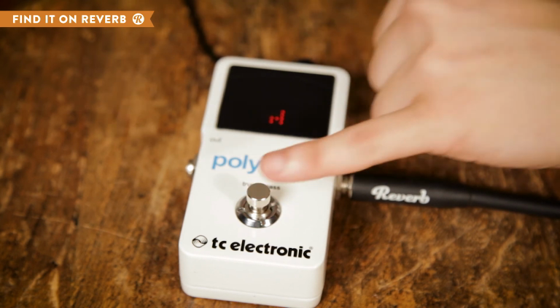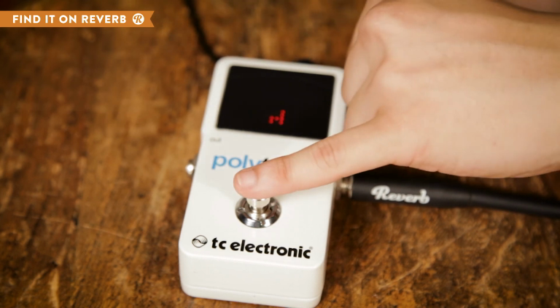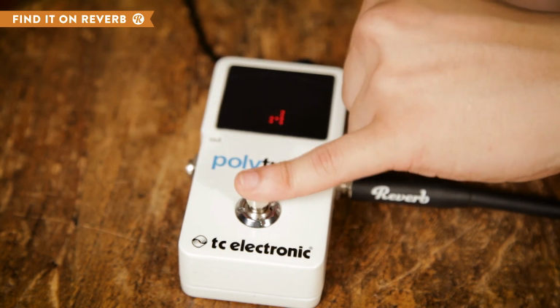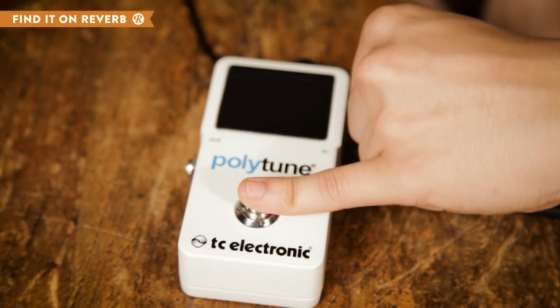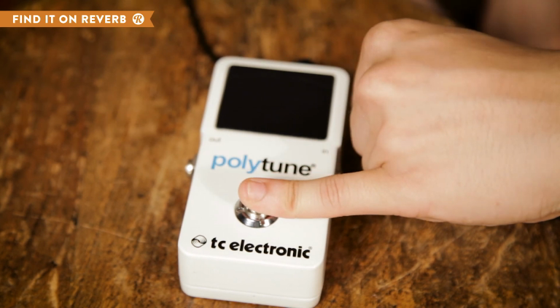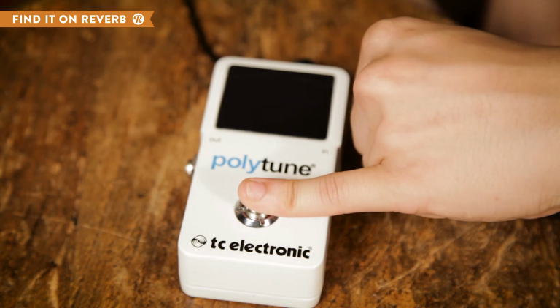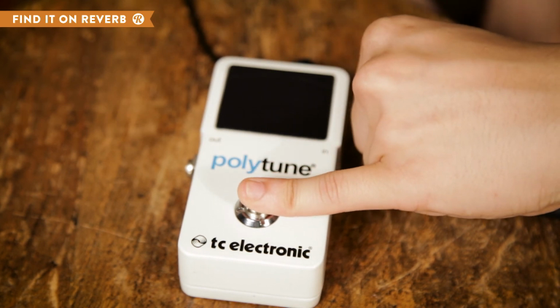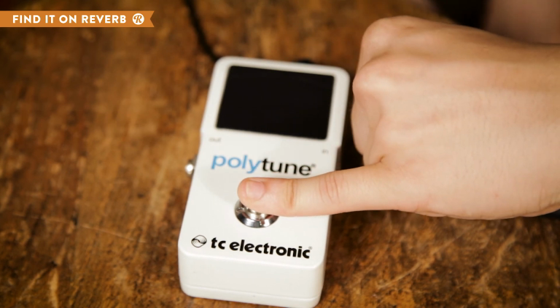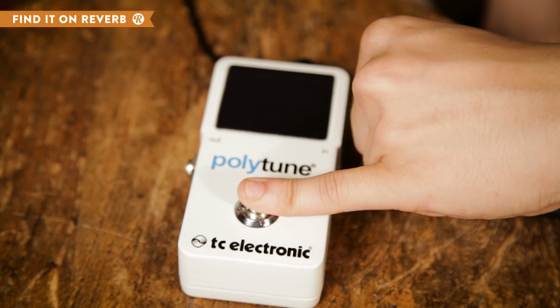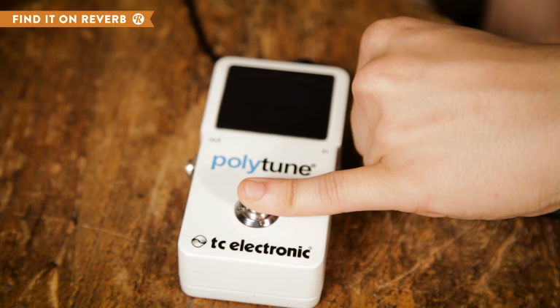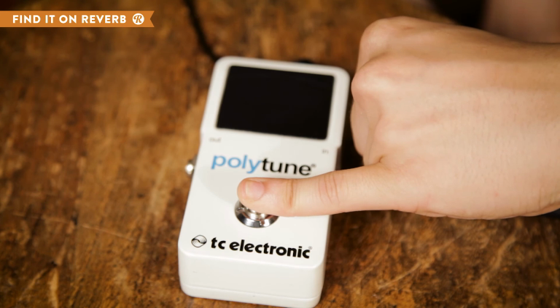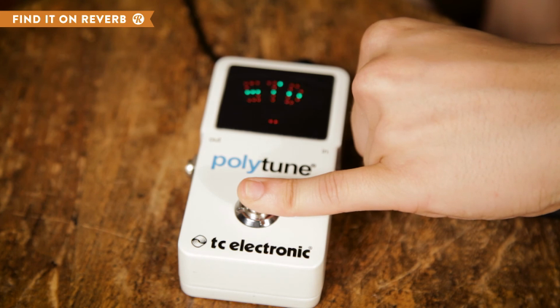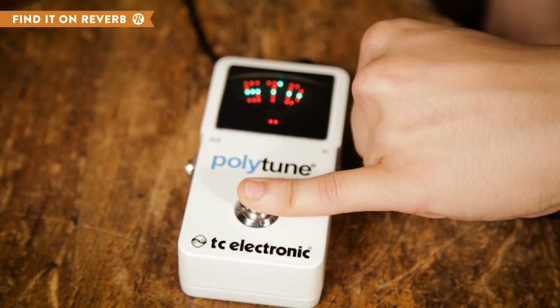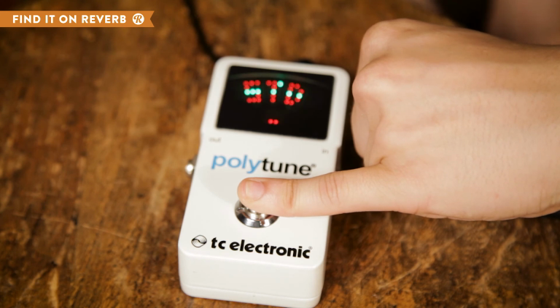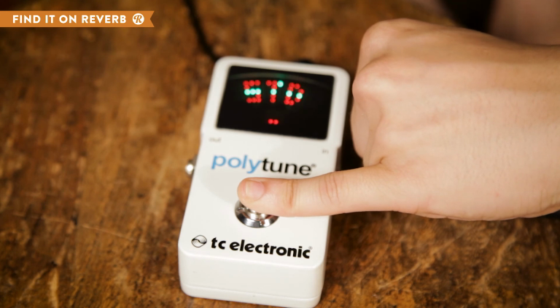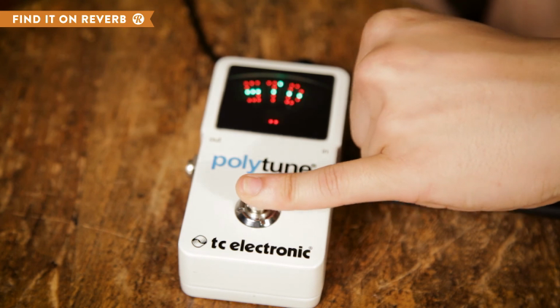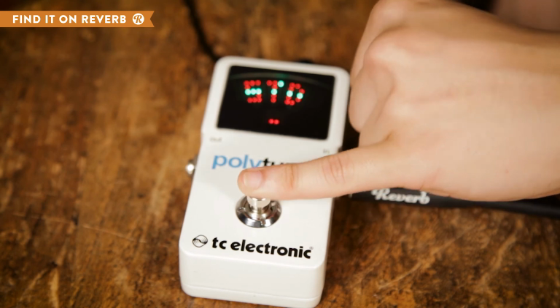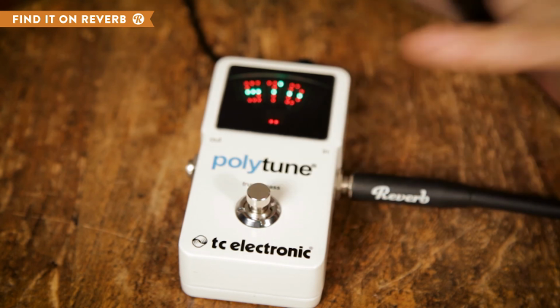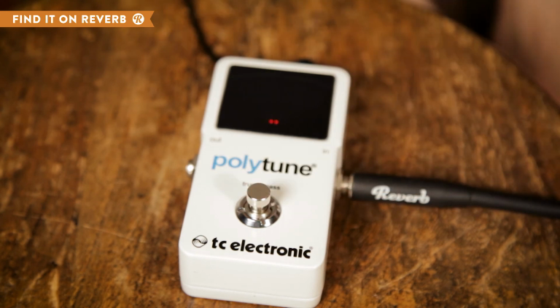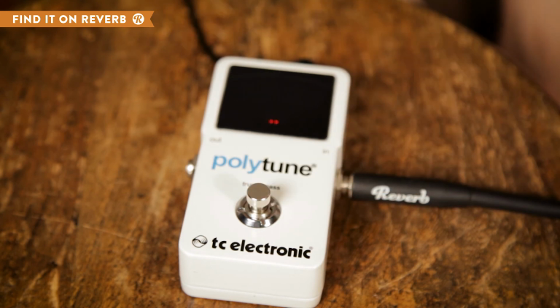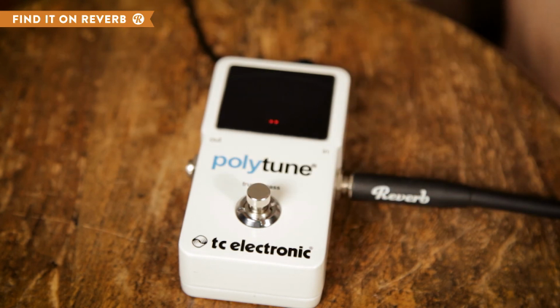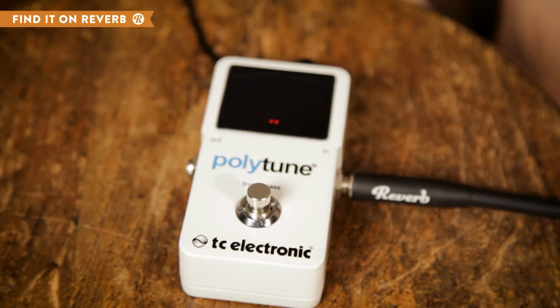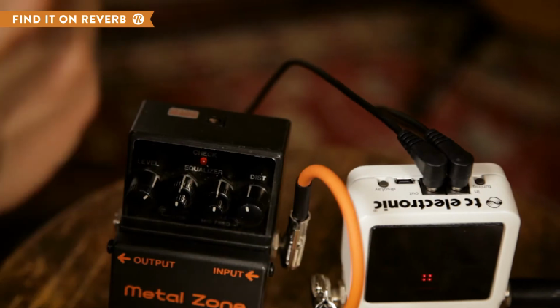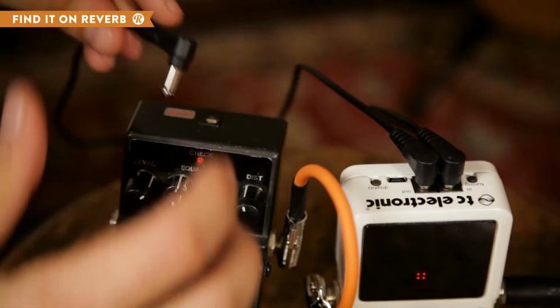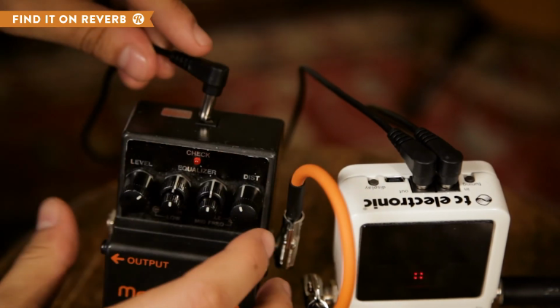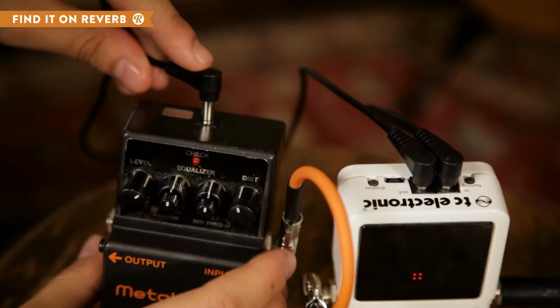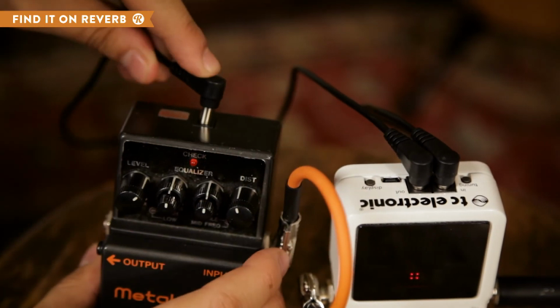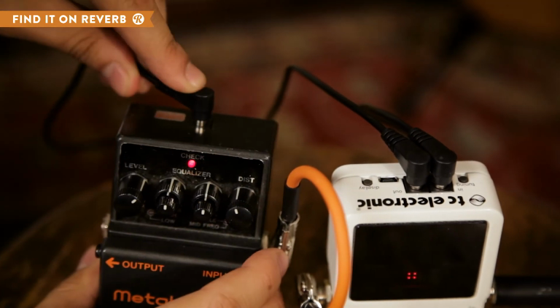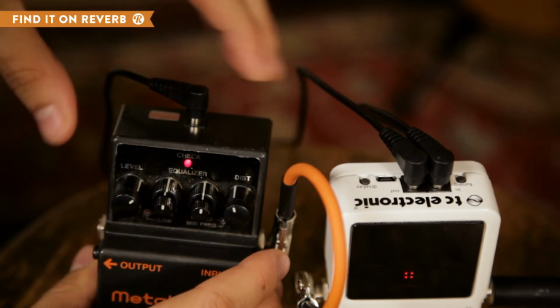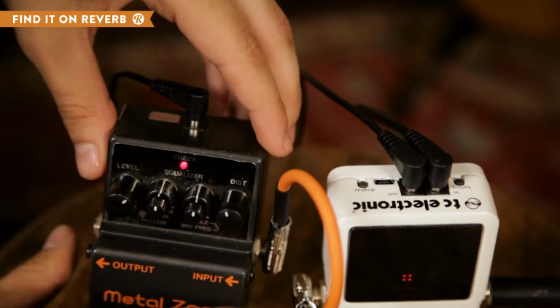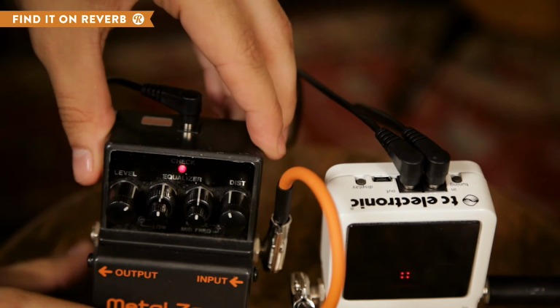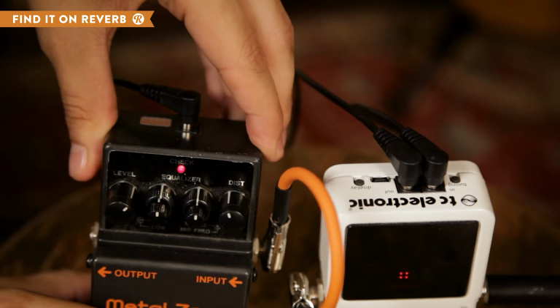Finally, with a 9 volt power output on board, the TC Electronic Polytune 2 Tuner can also act as a power source for another pedal on your board.